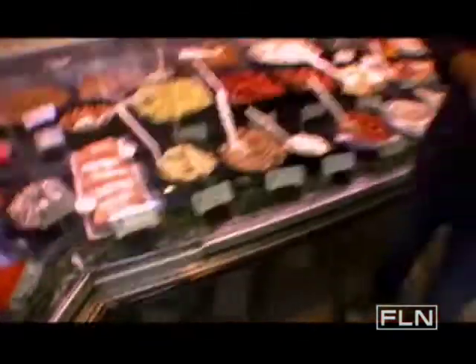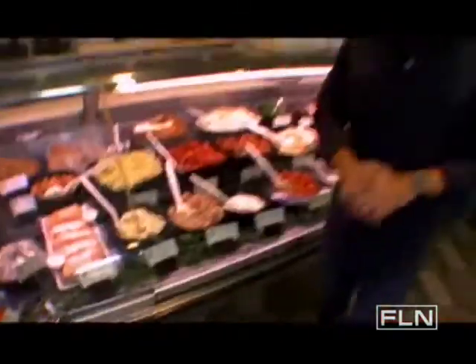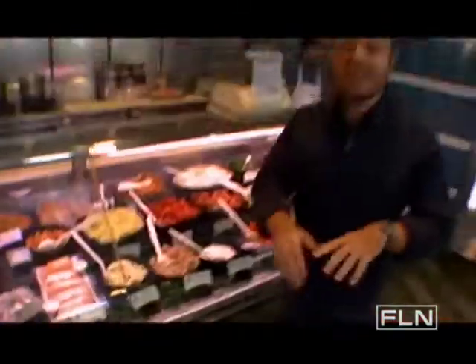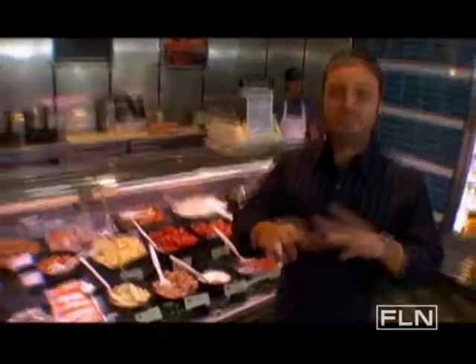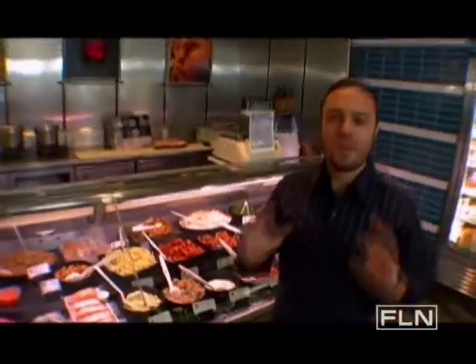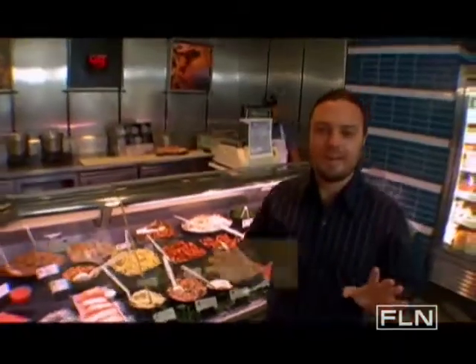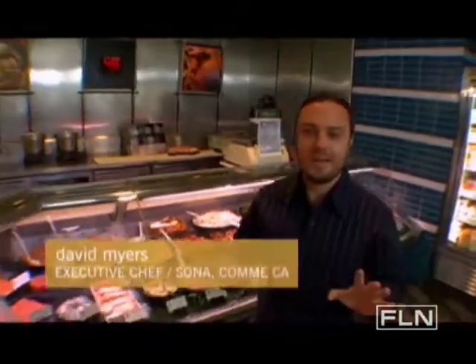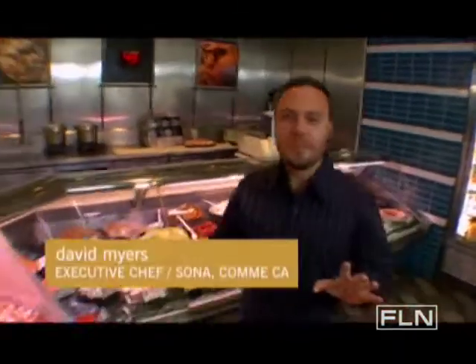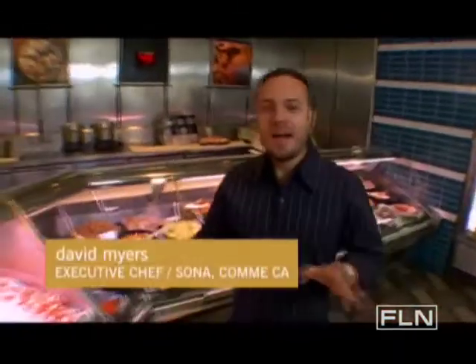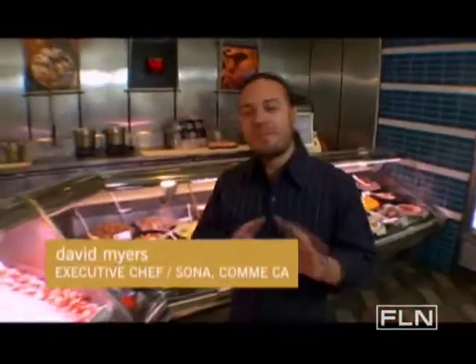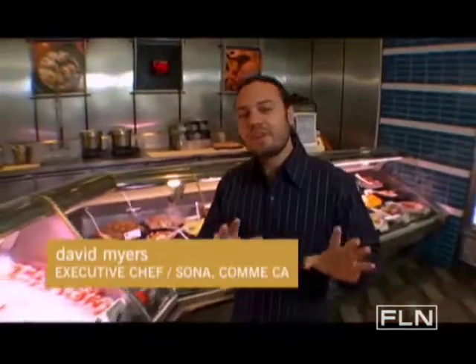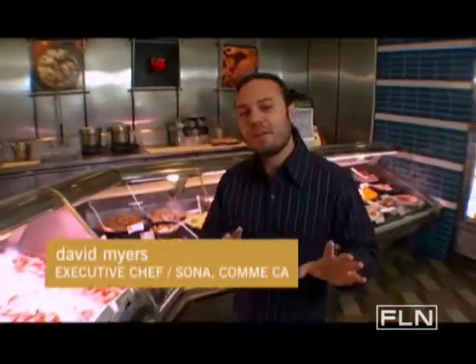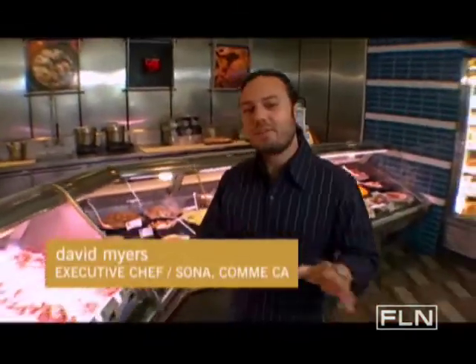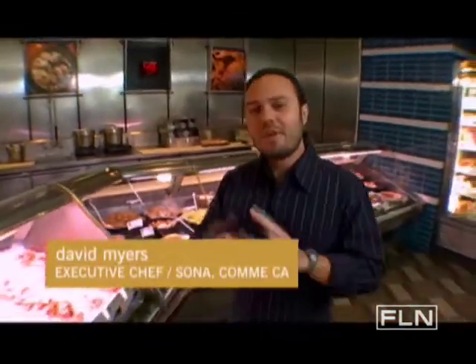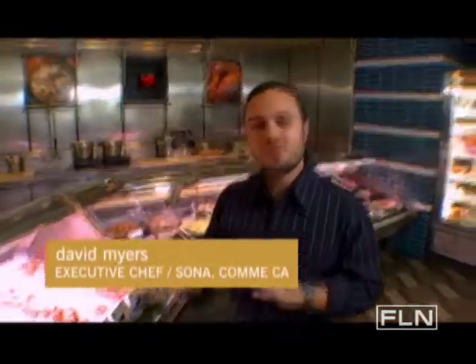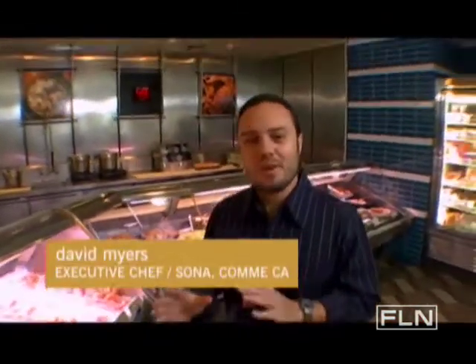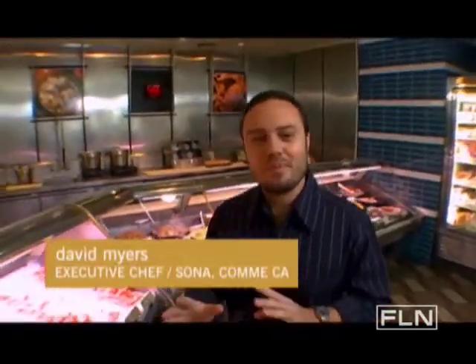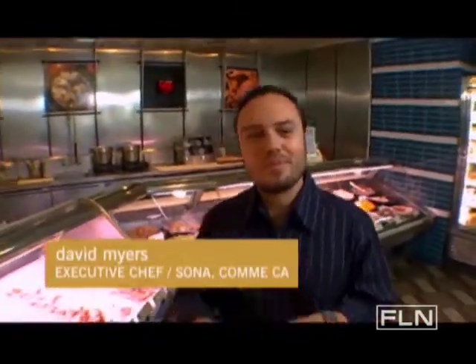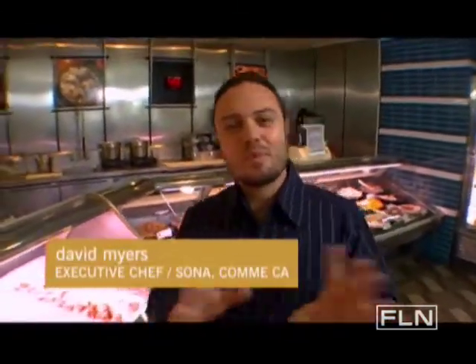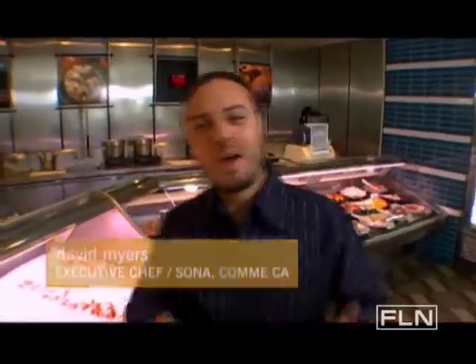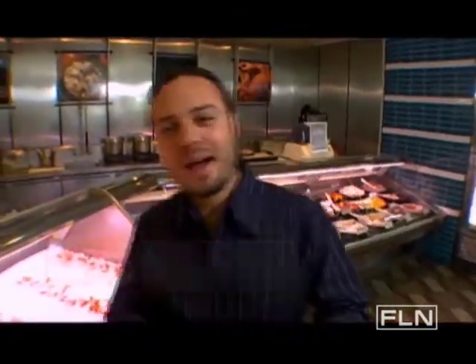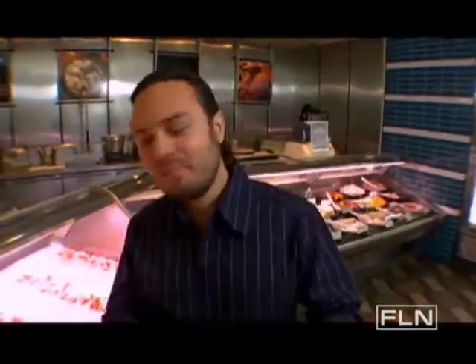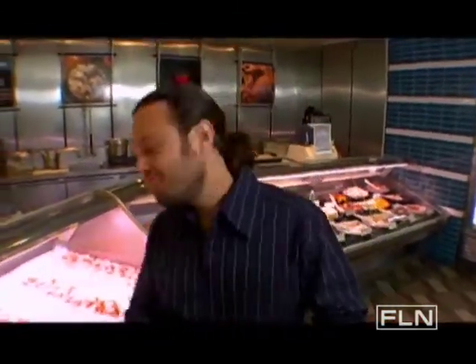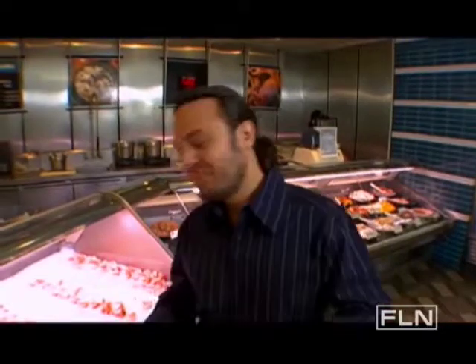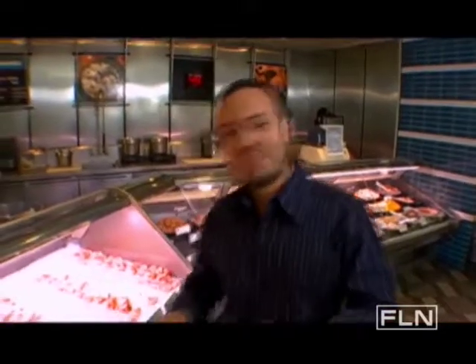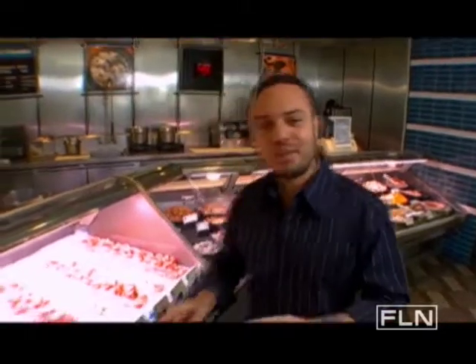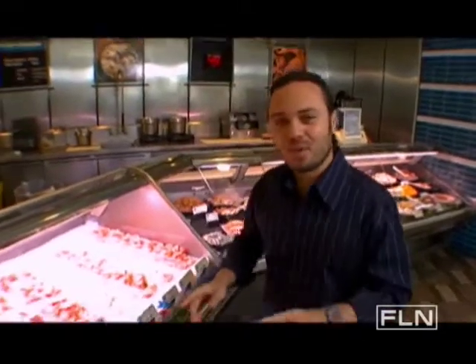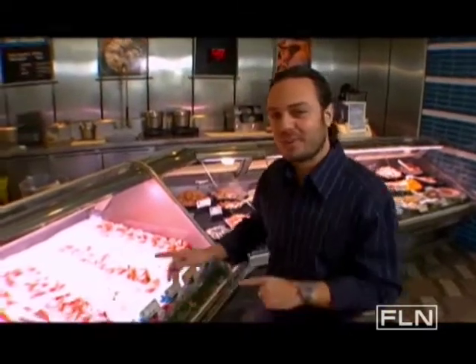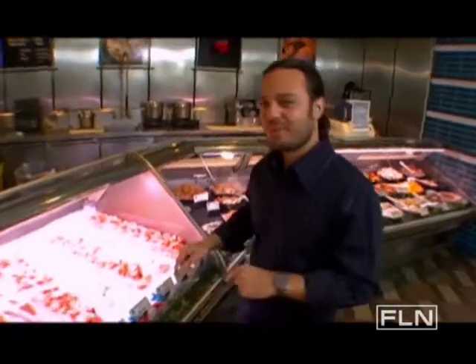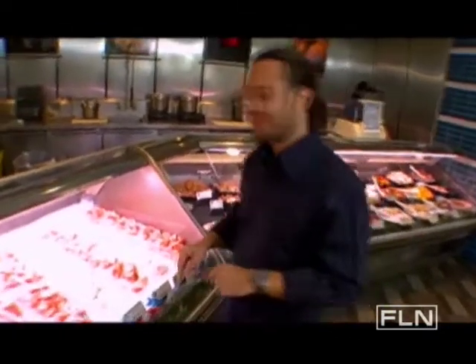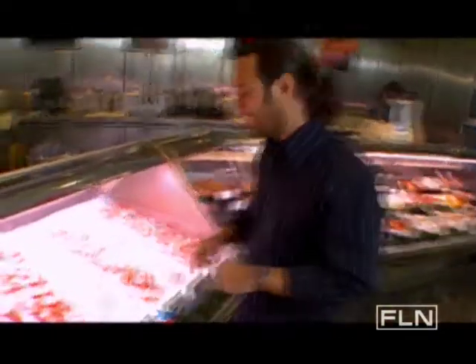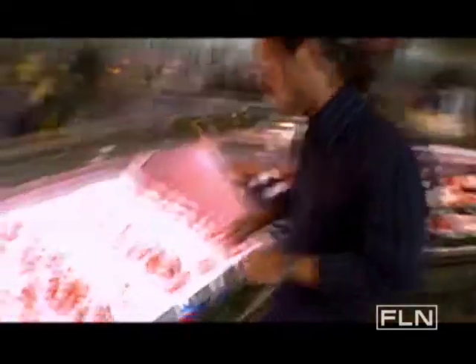All right, guys, it's party time. I'm thinking about some fresh shrimp, some crab. Let's take a look — we've got some good stuff here.